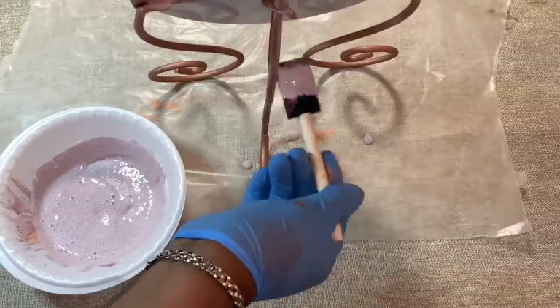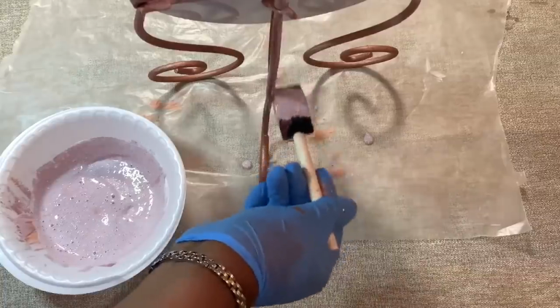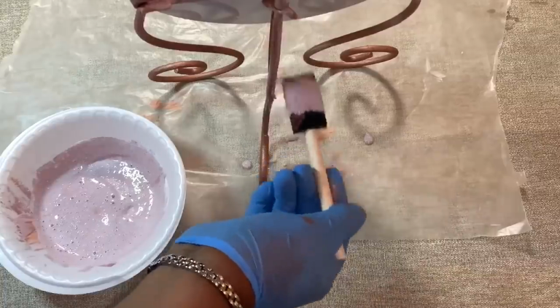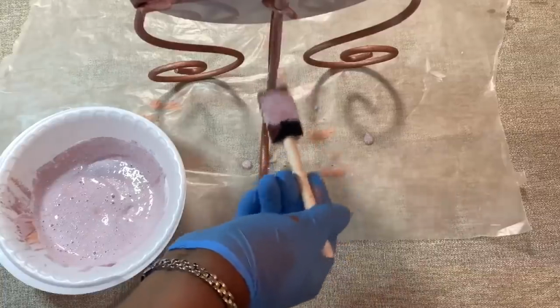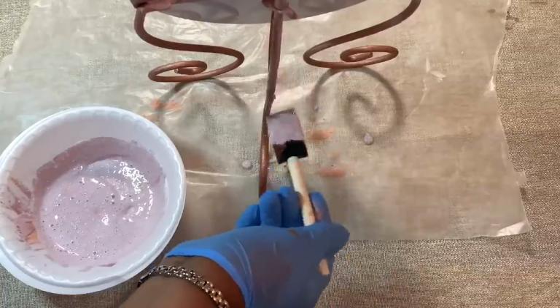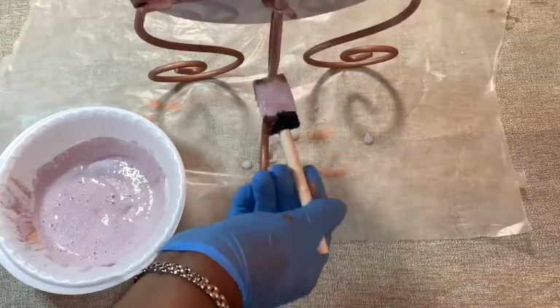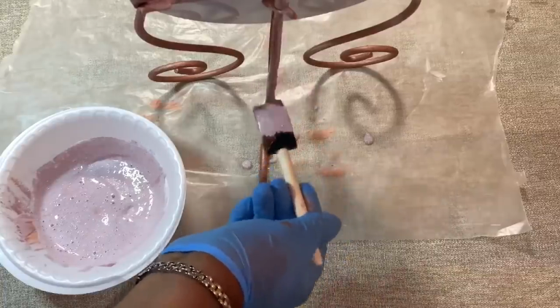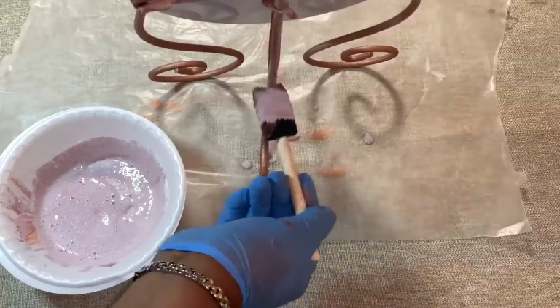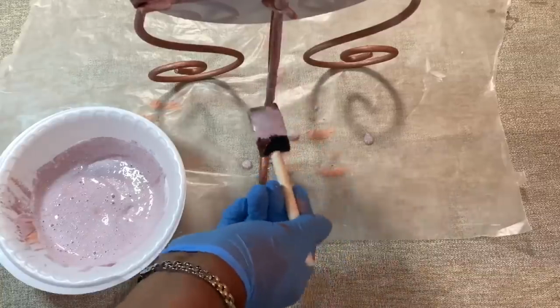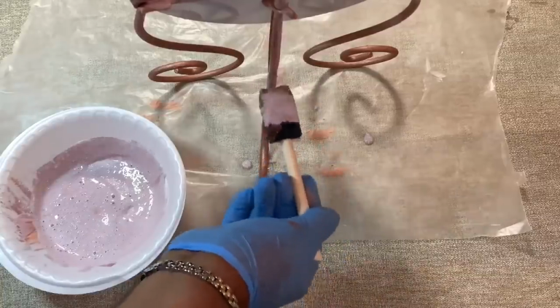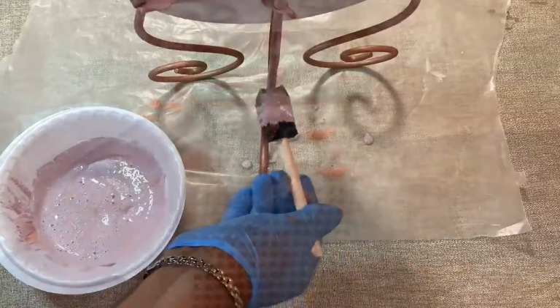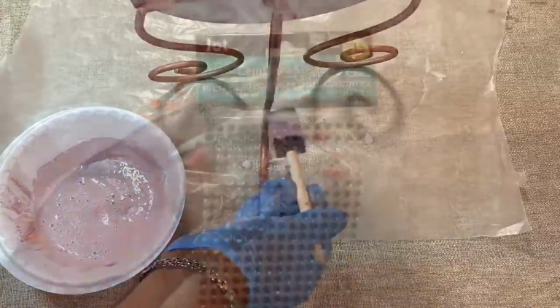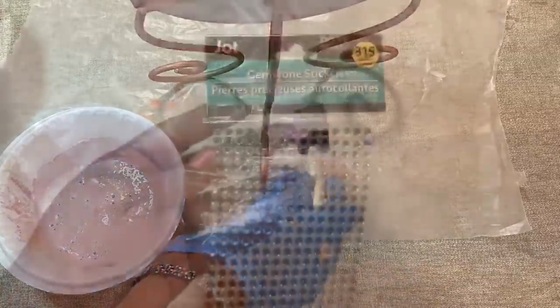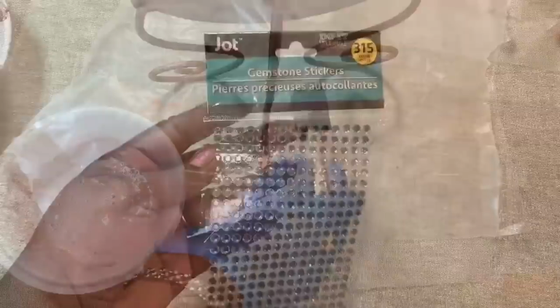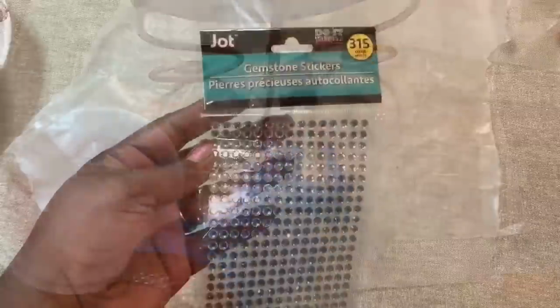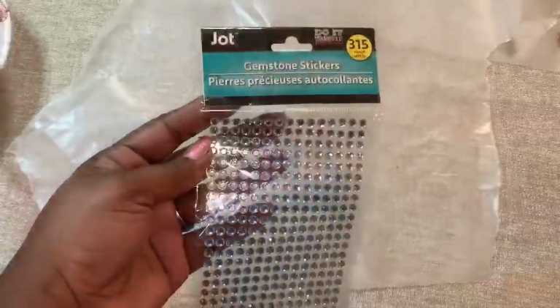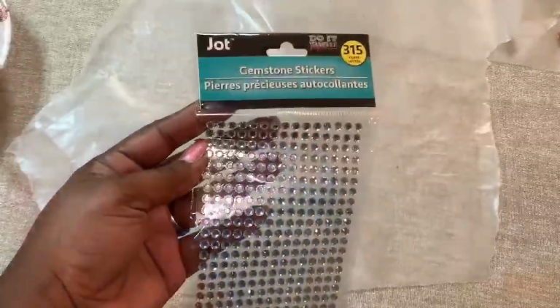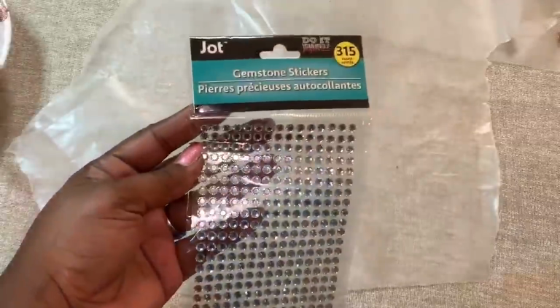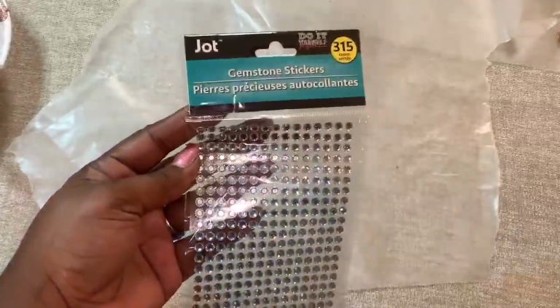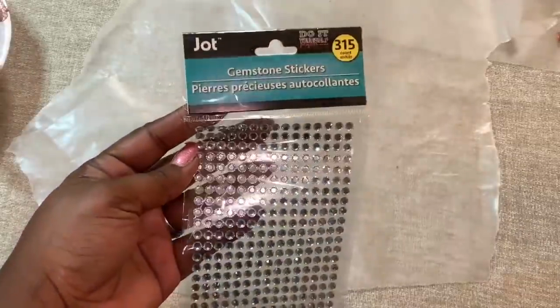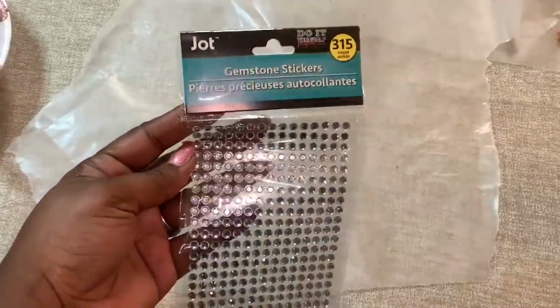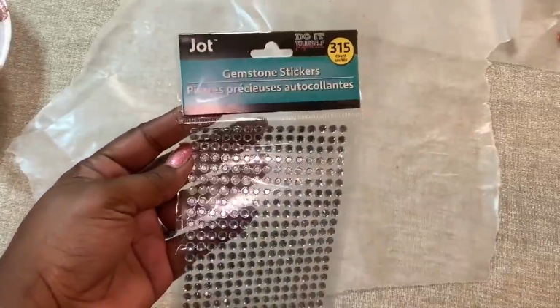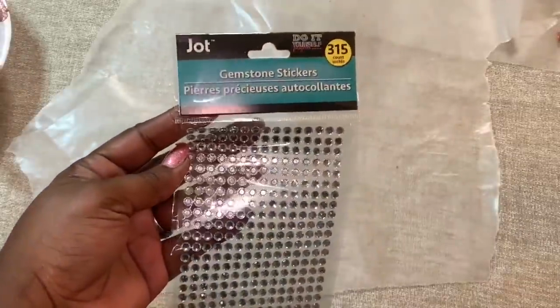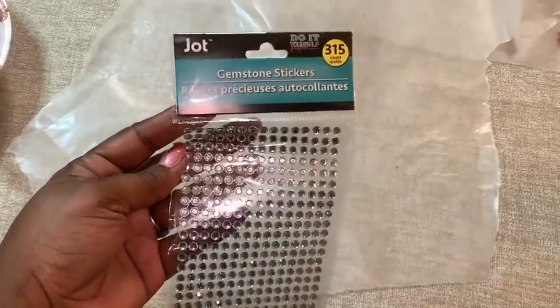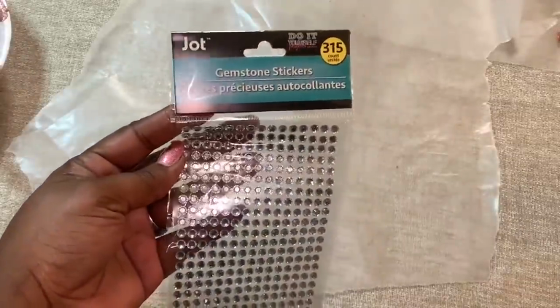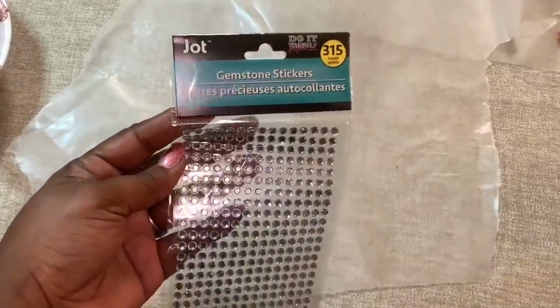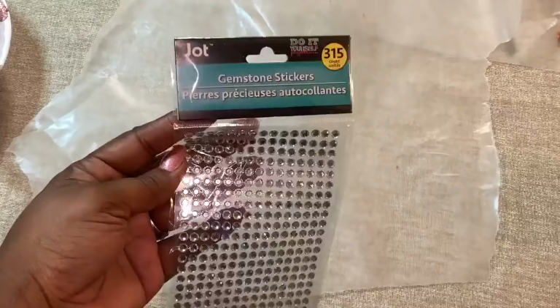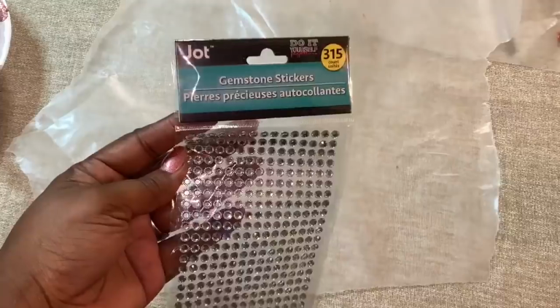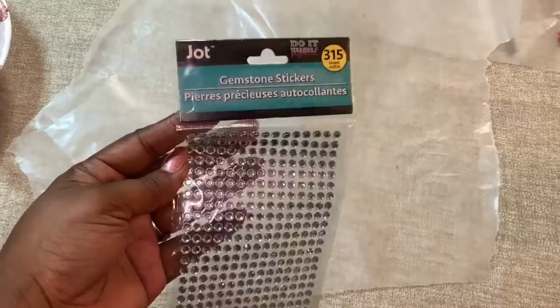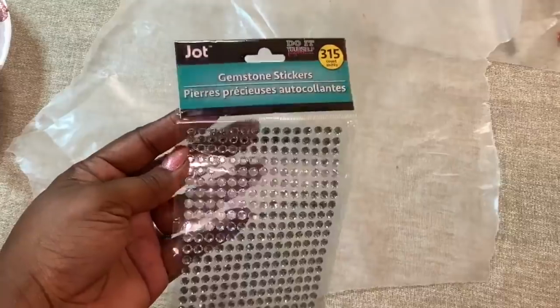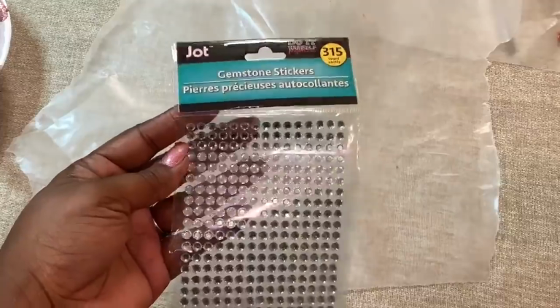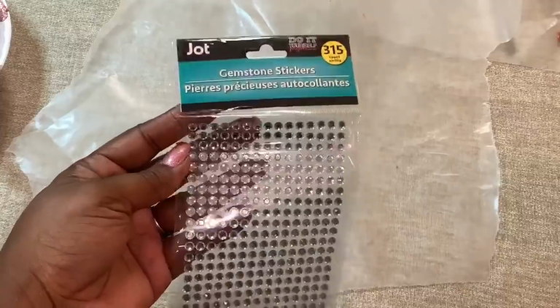The following day, I added some of these Dollar Tree gemstone stickers to my mirror.